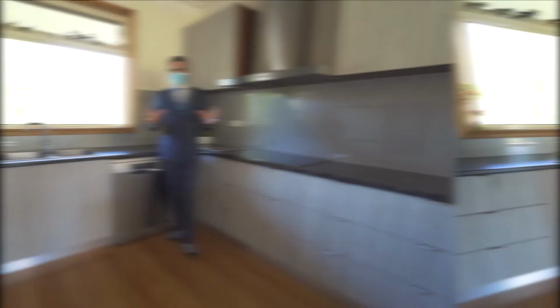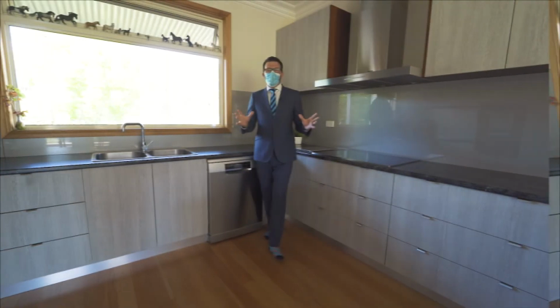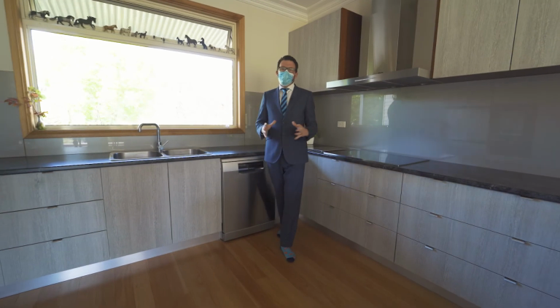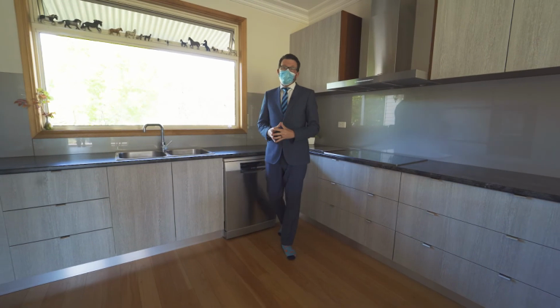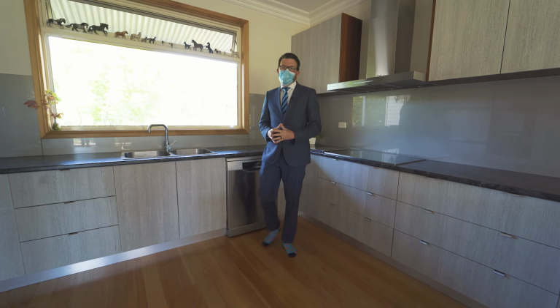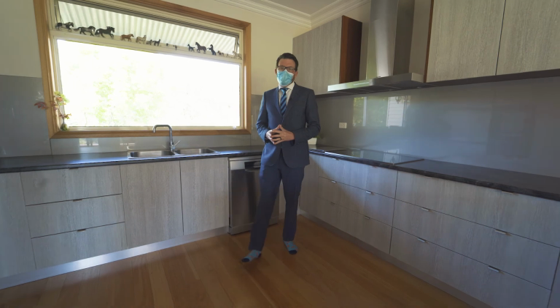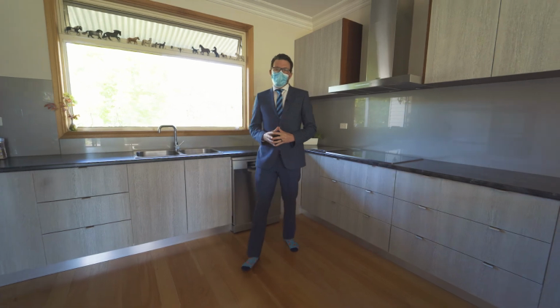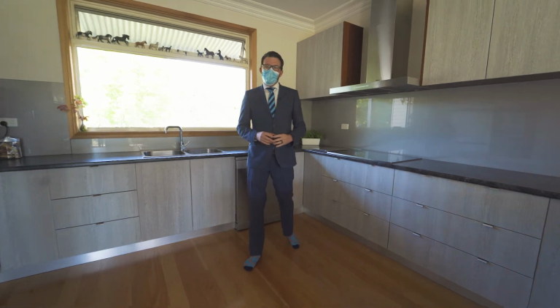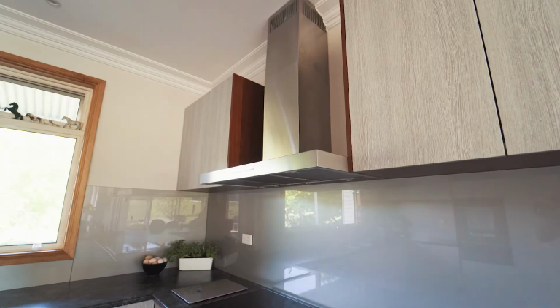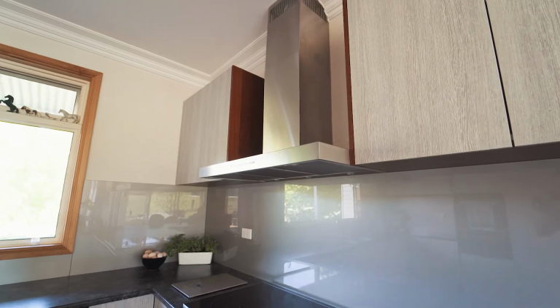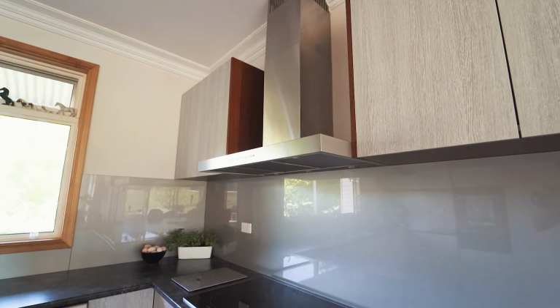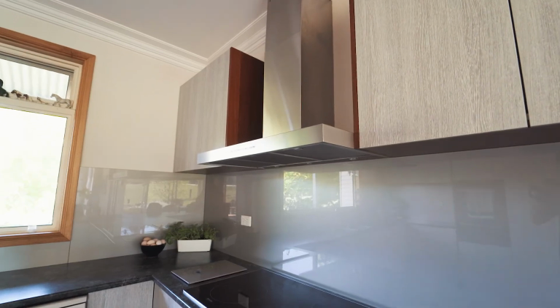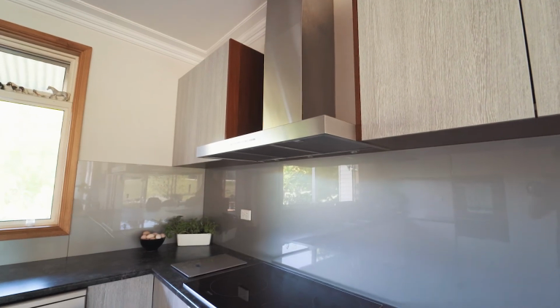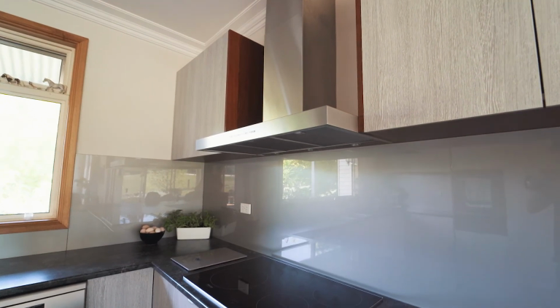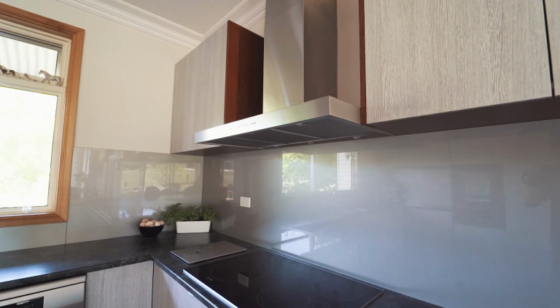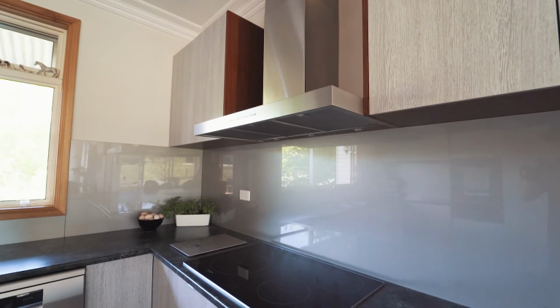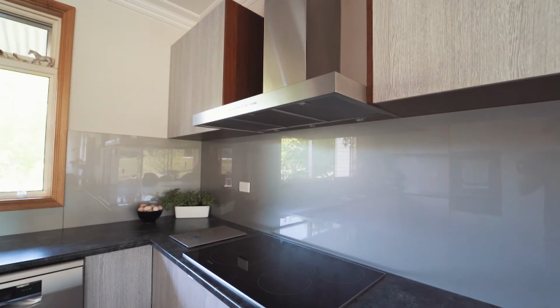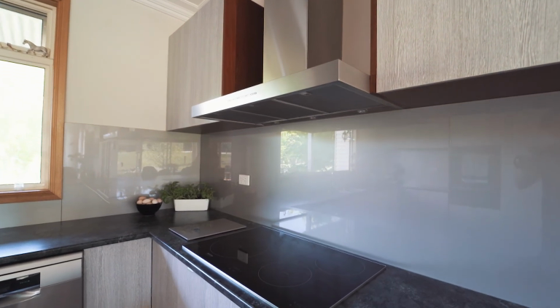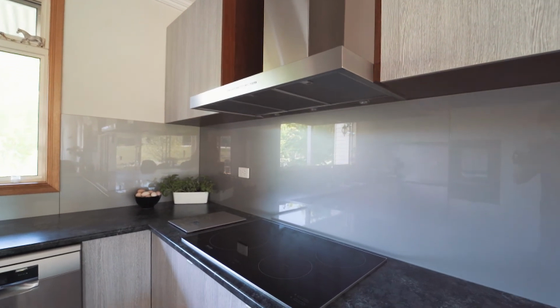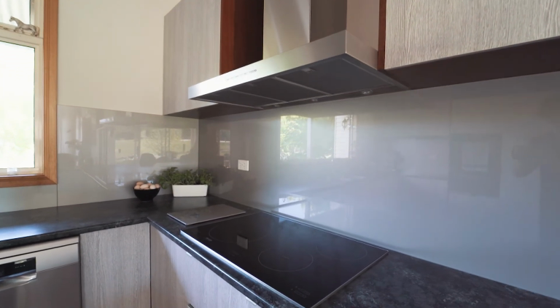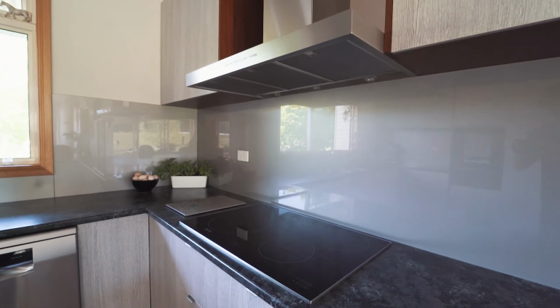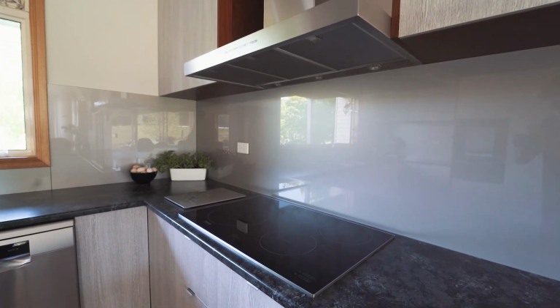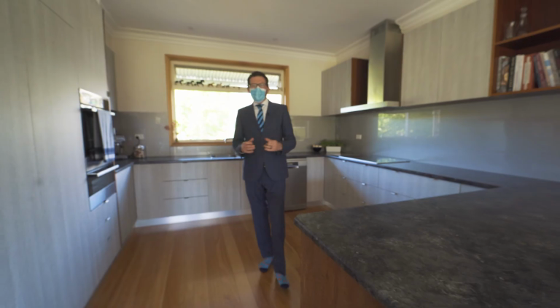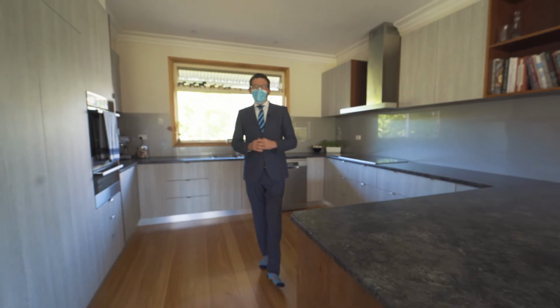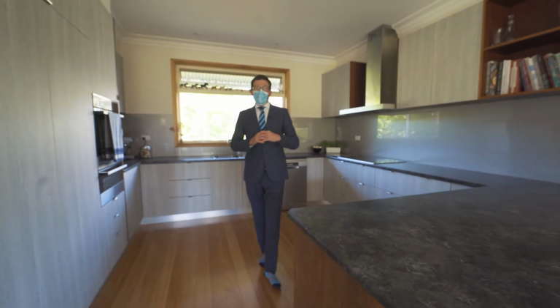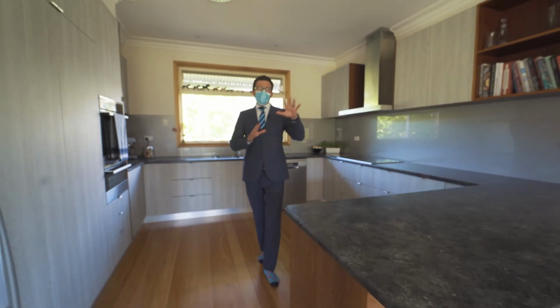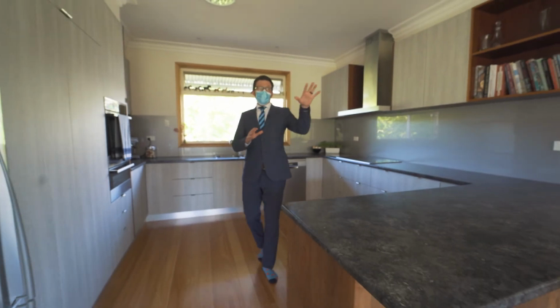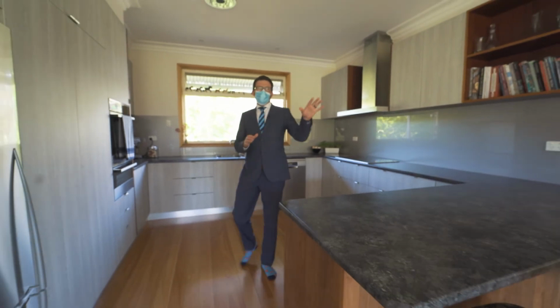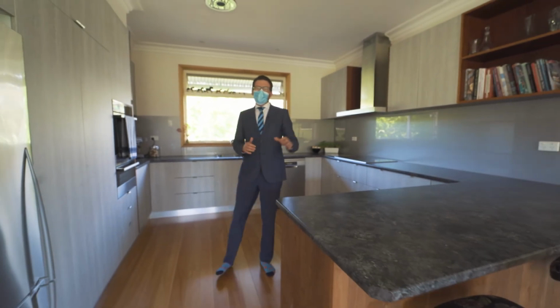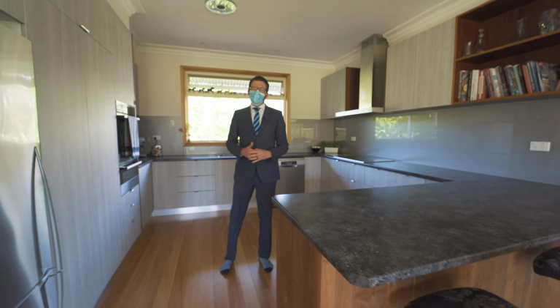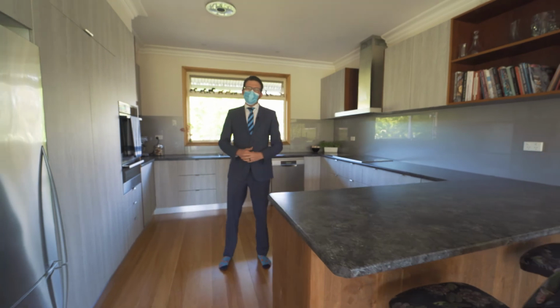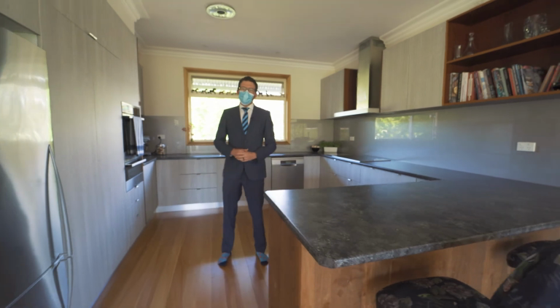Check out this amazing kitchen — Miele appliances, perfect cabinetry, and outlooking these spectacular views.